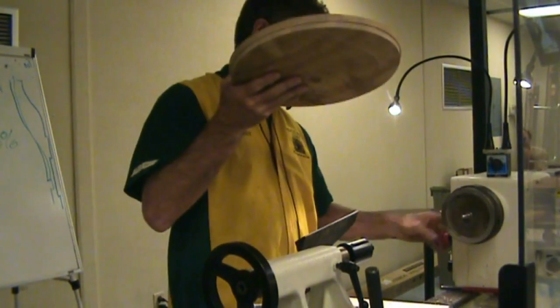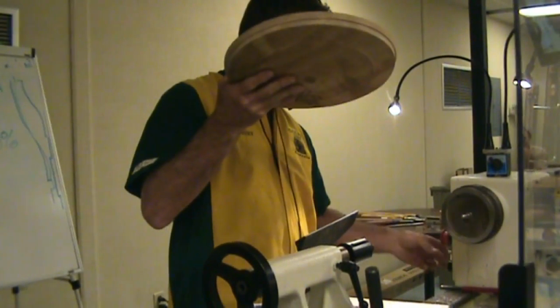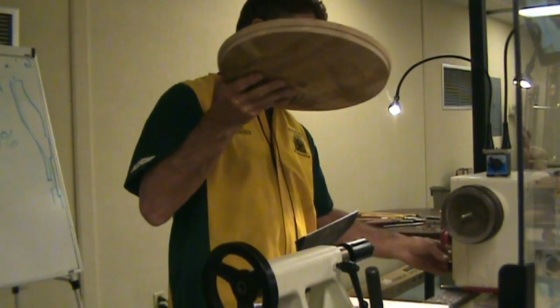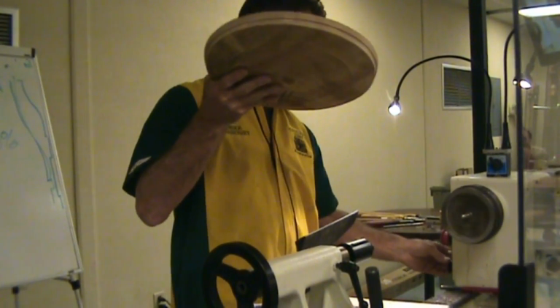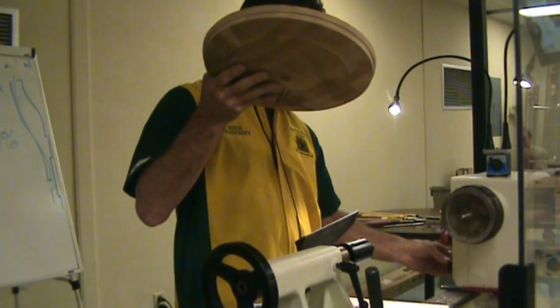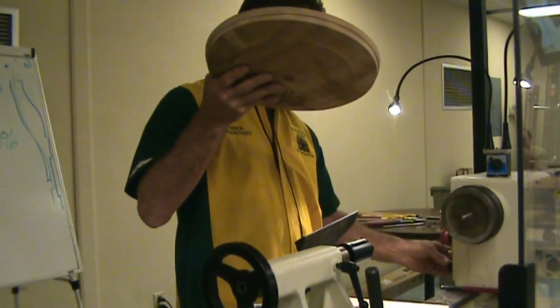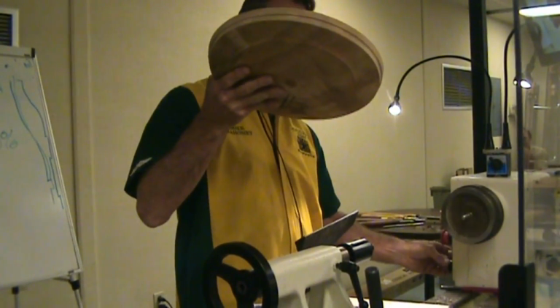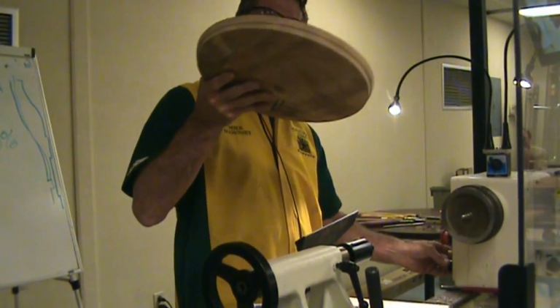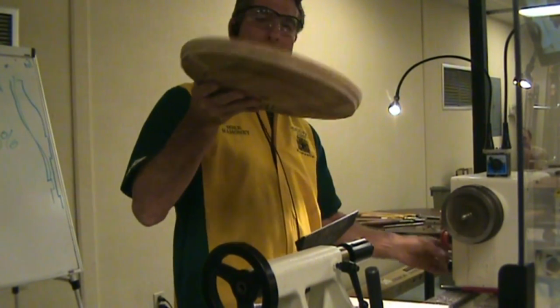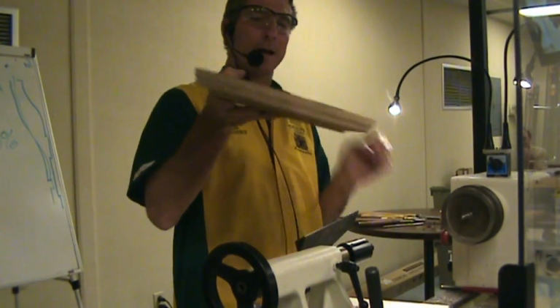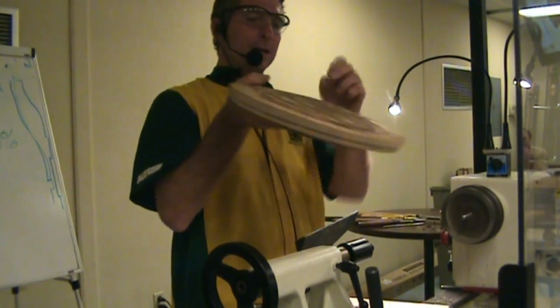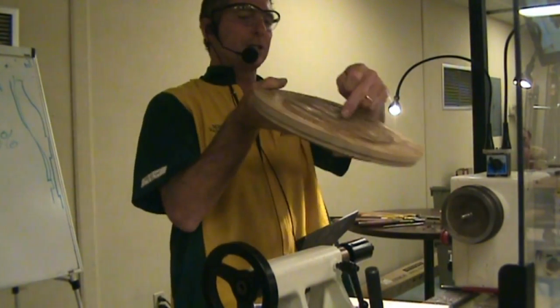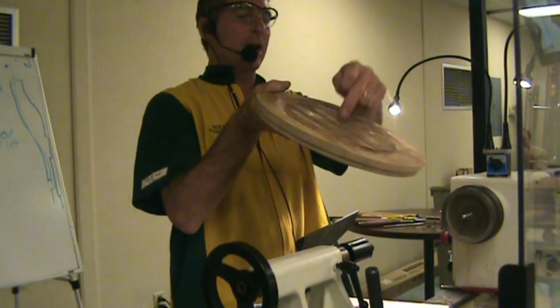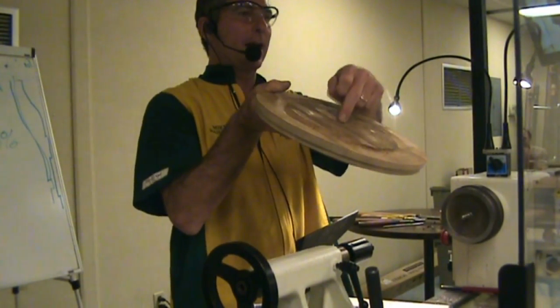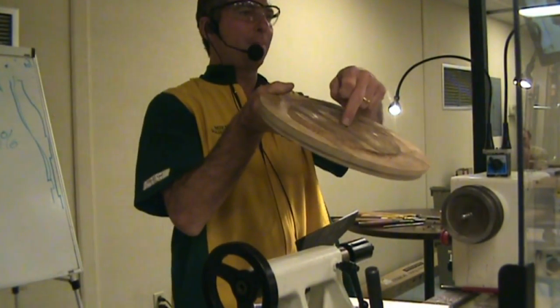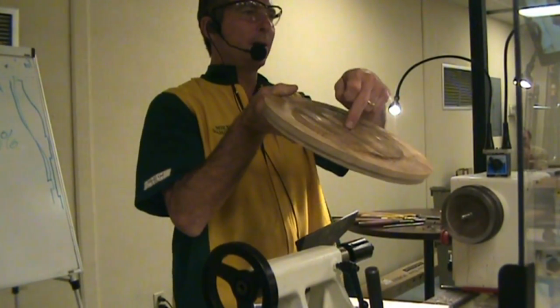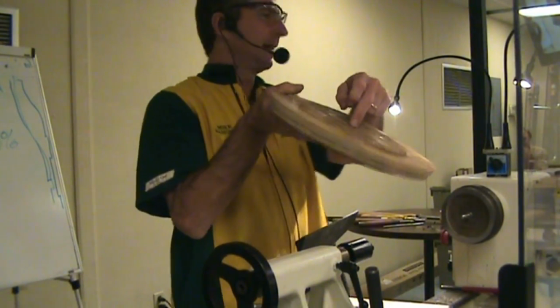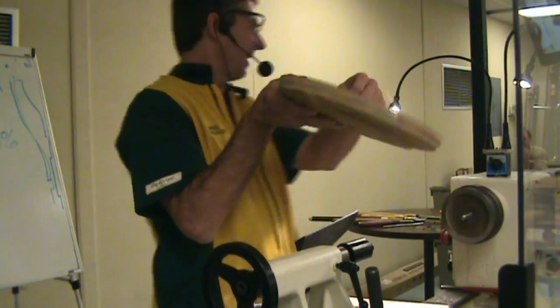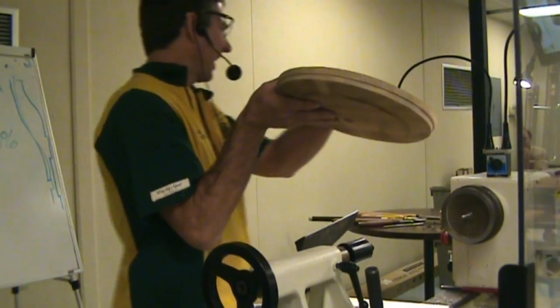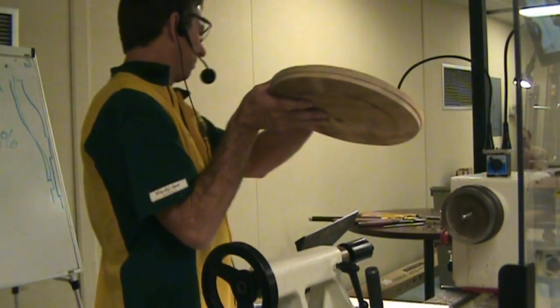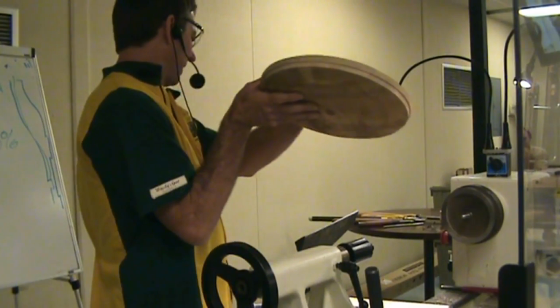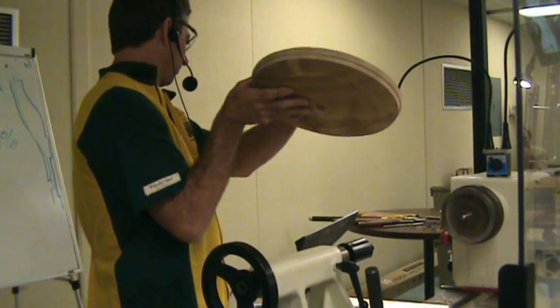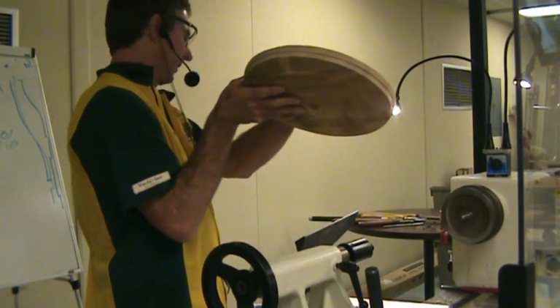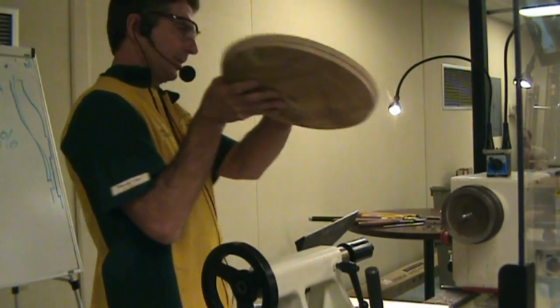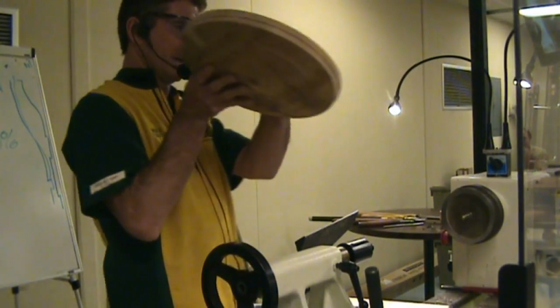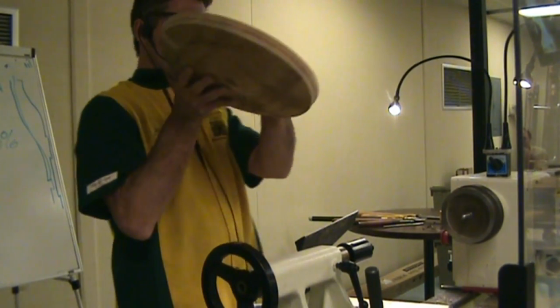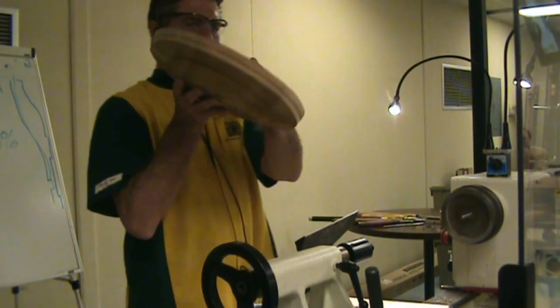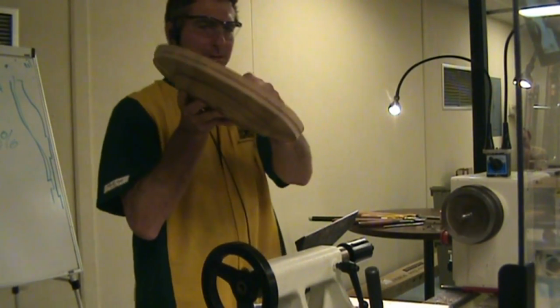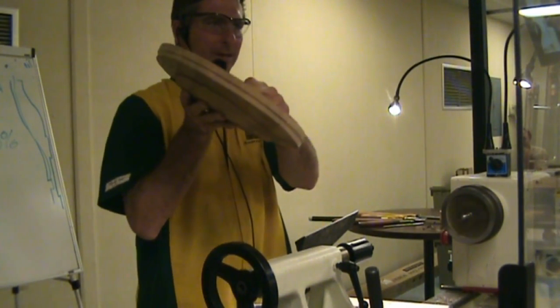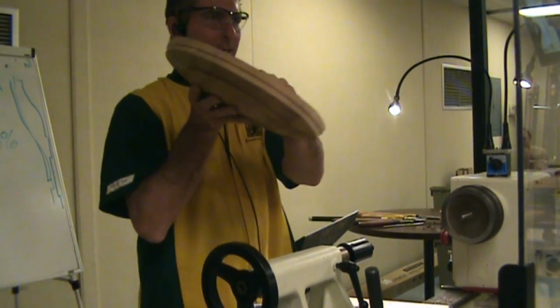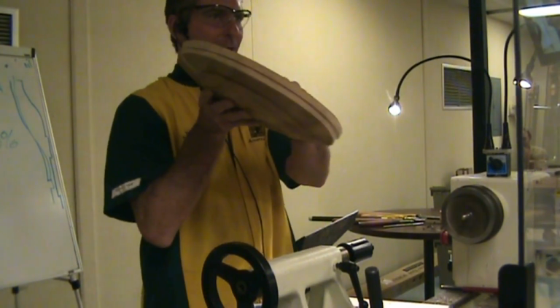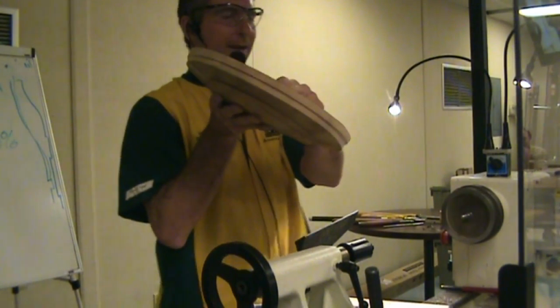This will make a great platter, and I'm going to just chuck it up. I've got a bunch of weird little chucking methods you're going to see right here.